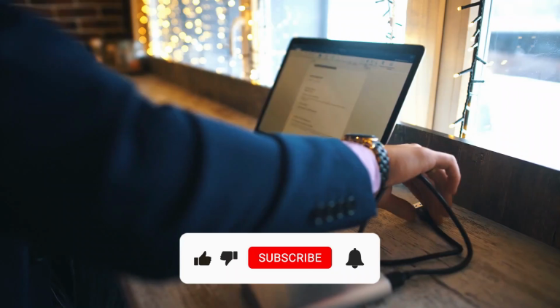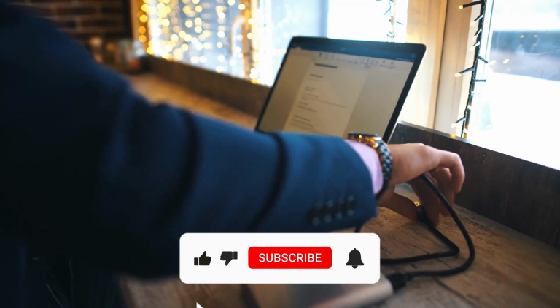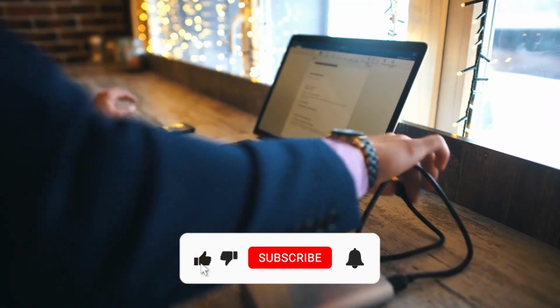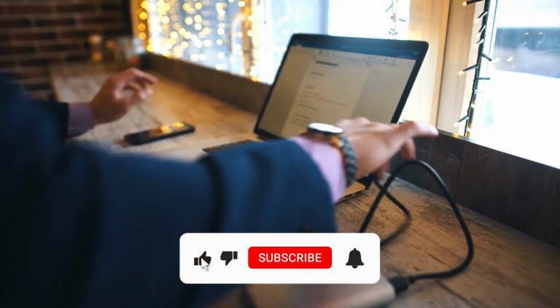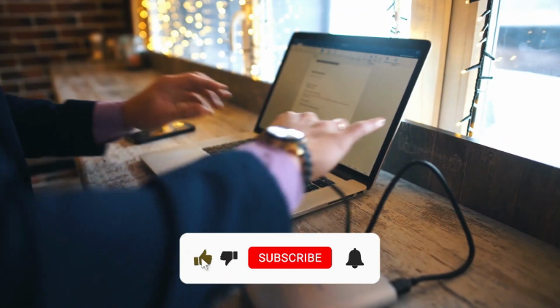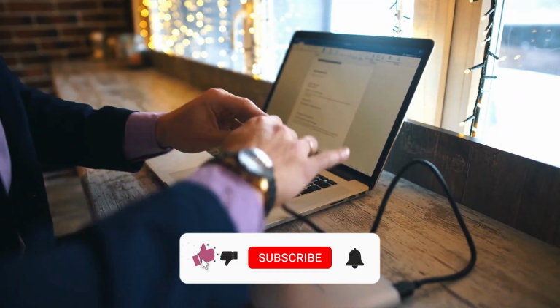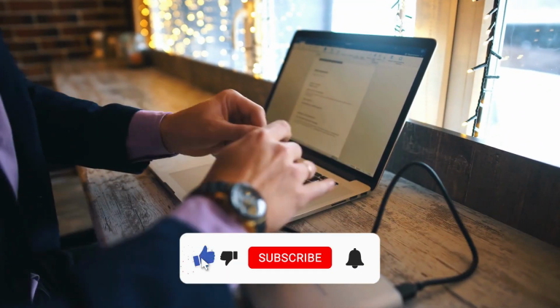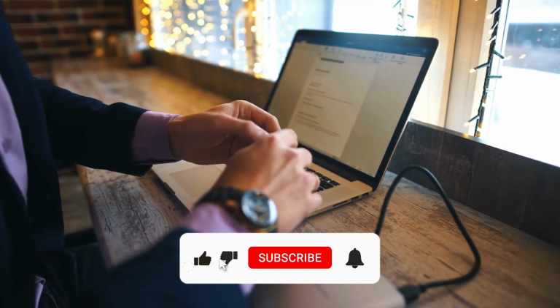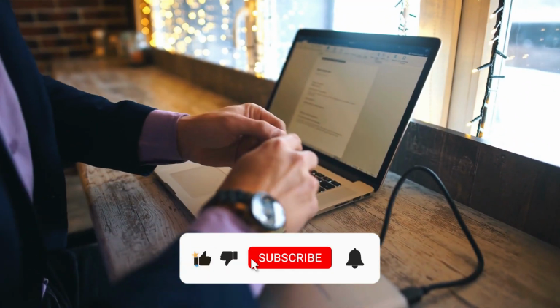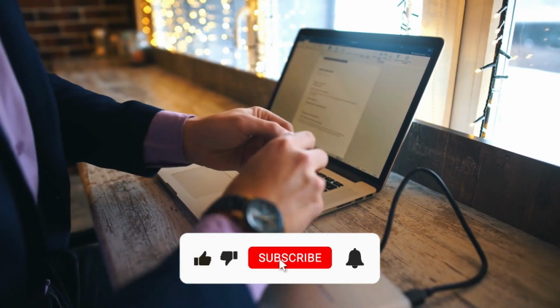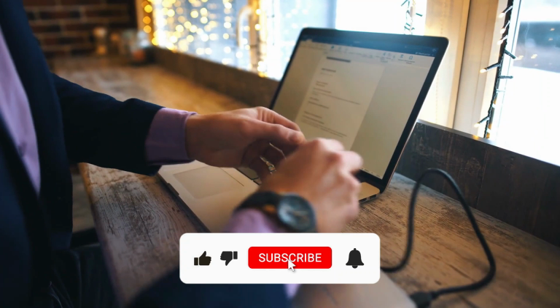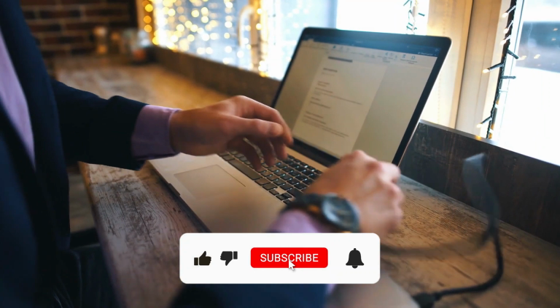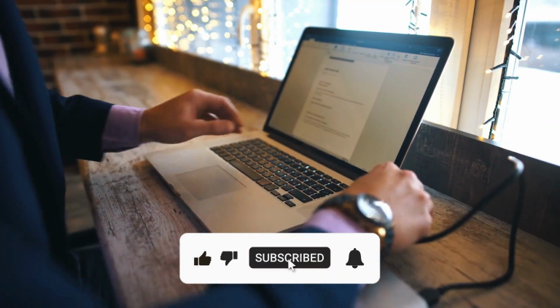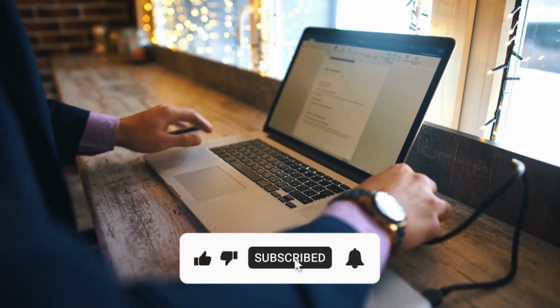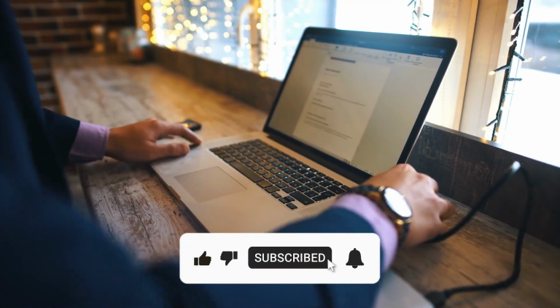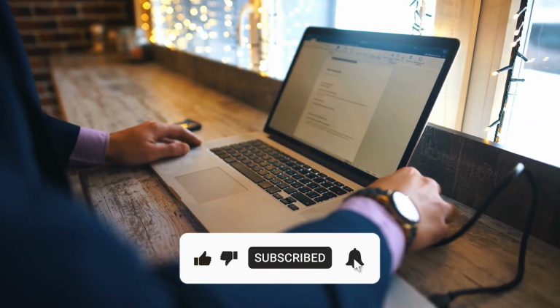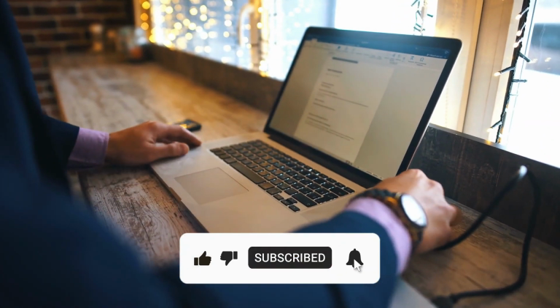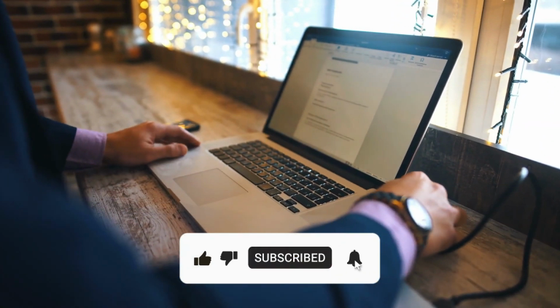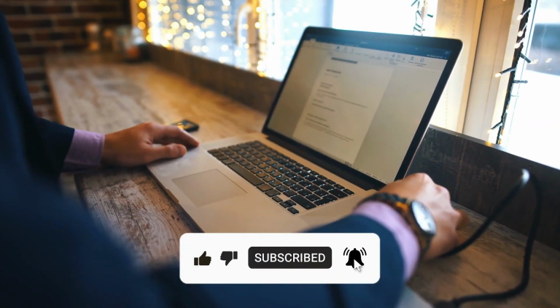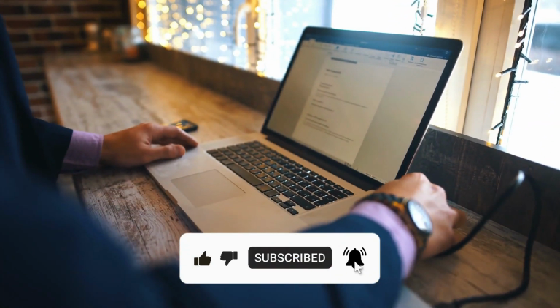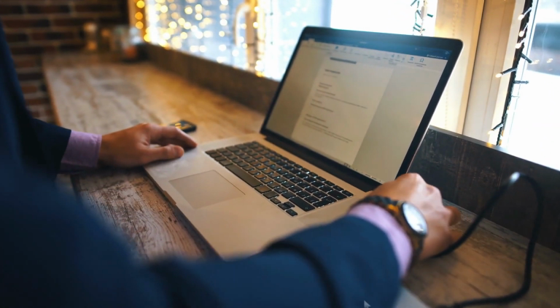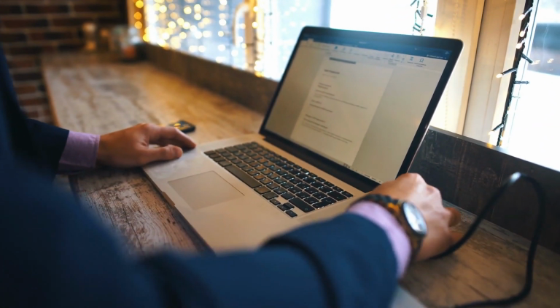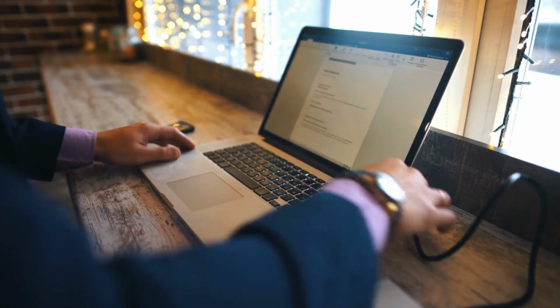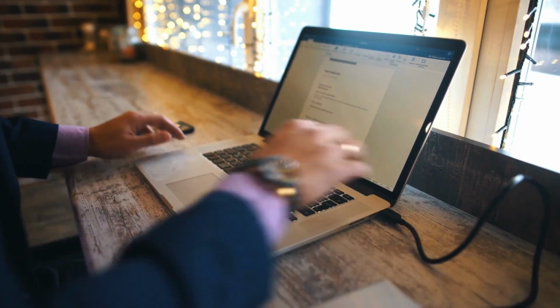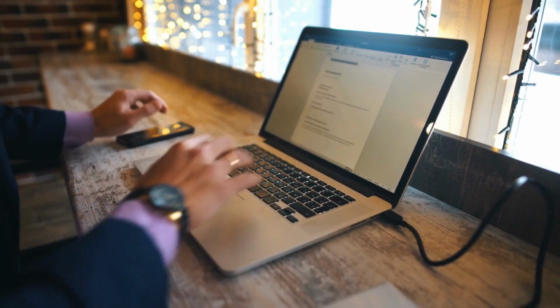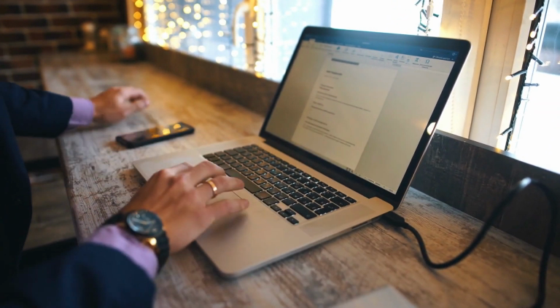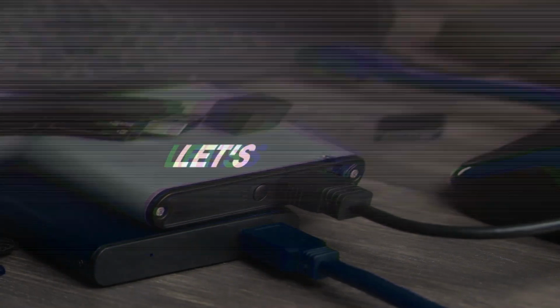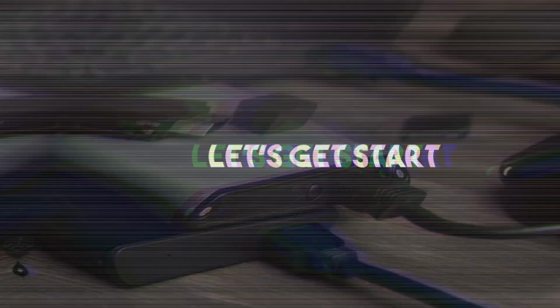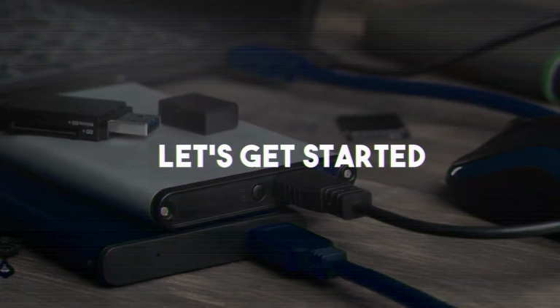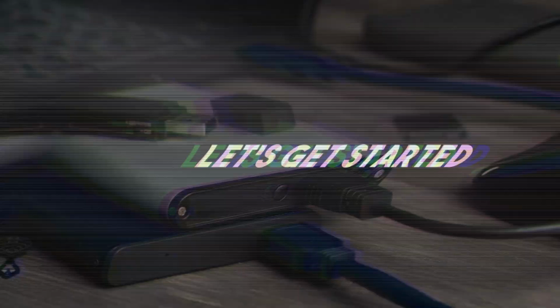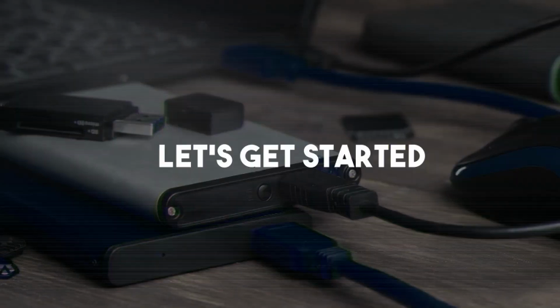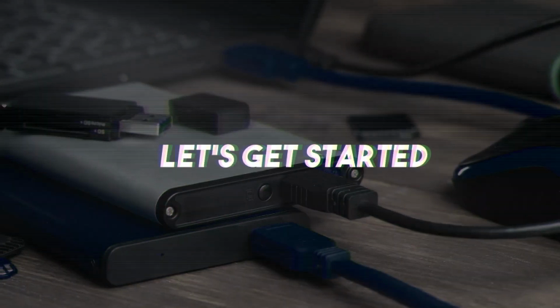Before starting the video, please like and subscribe to the channel. Let's get started.